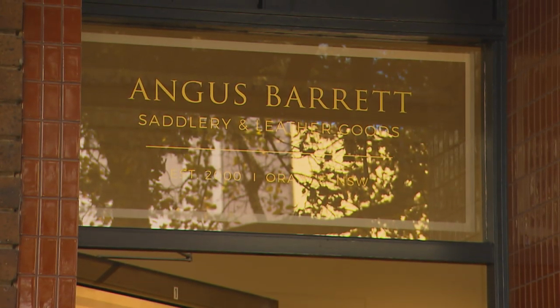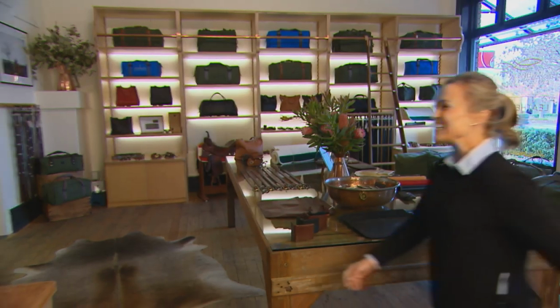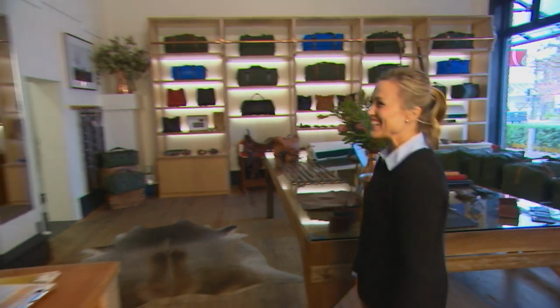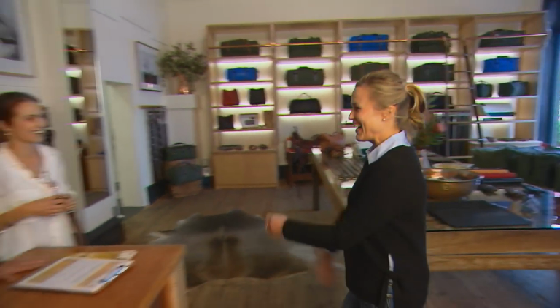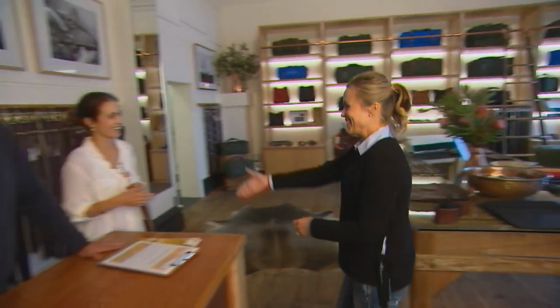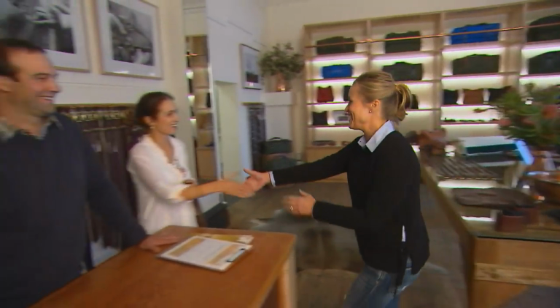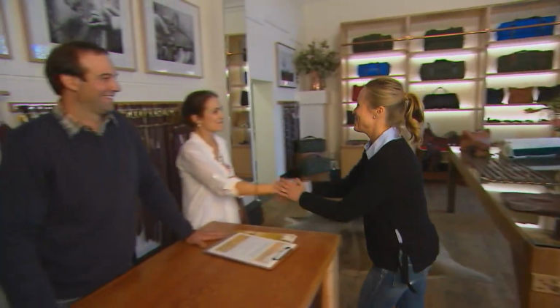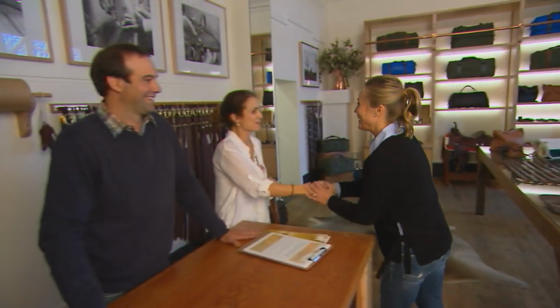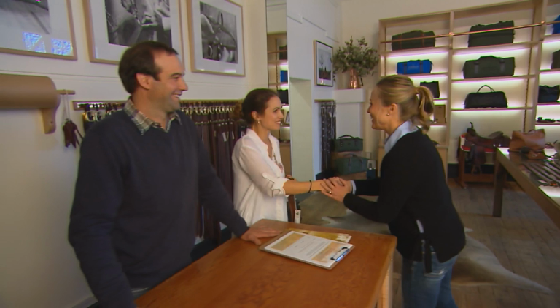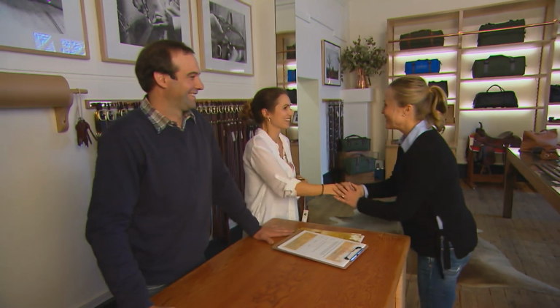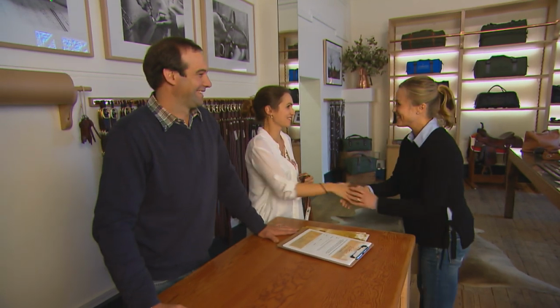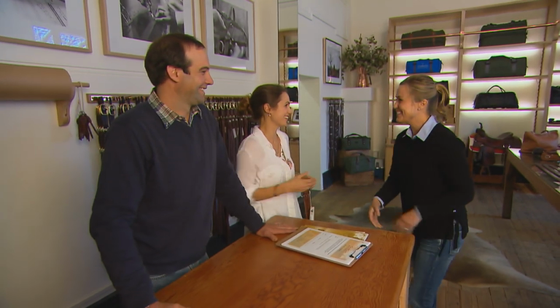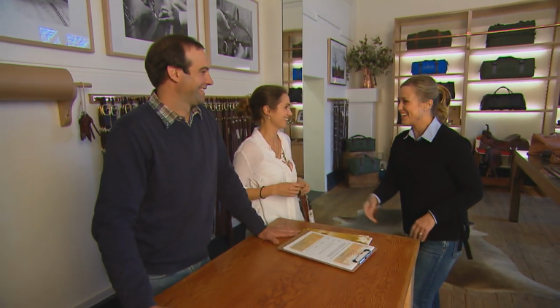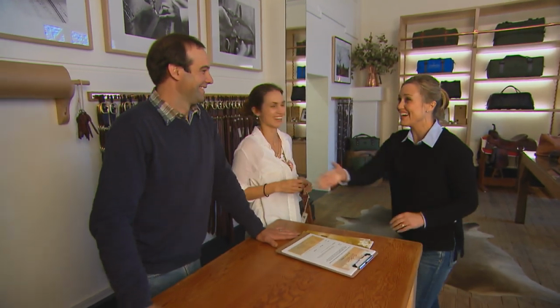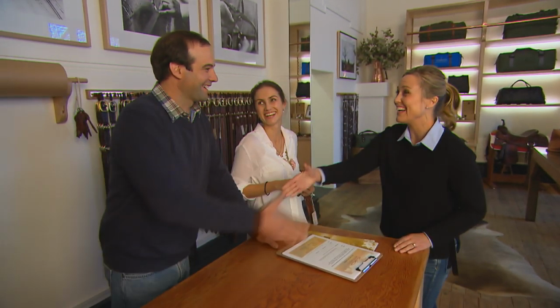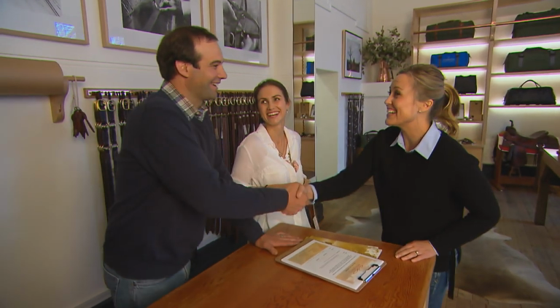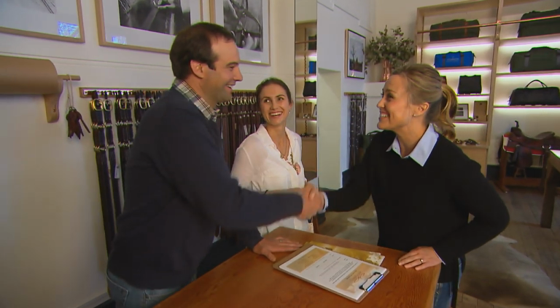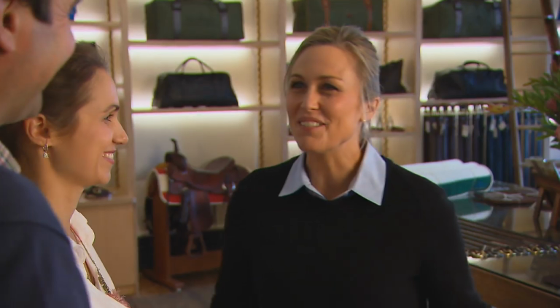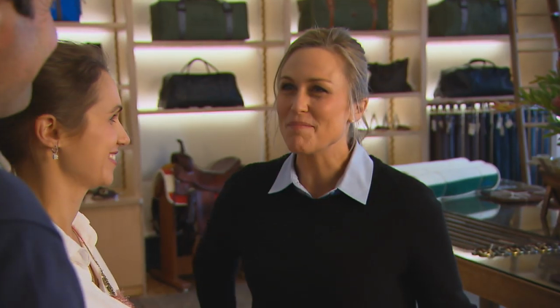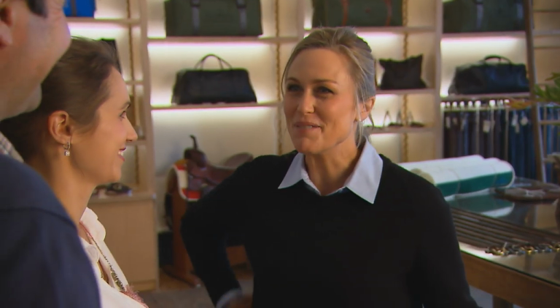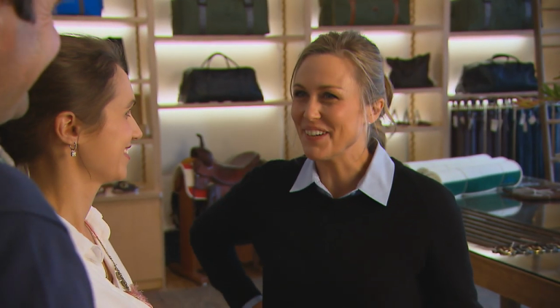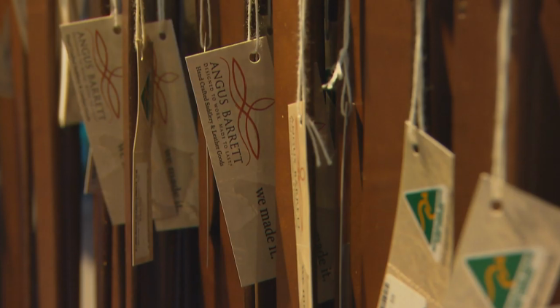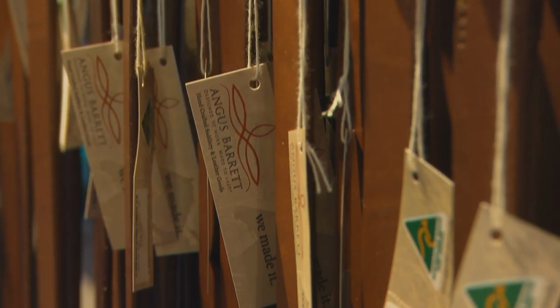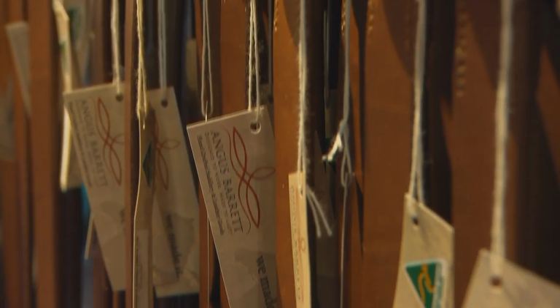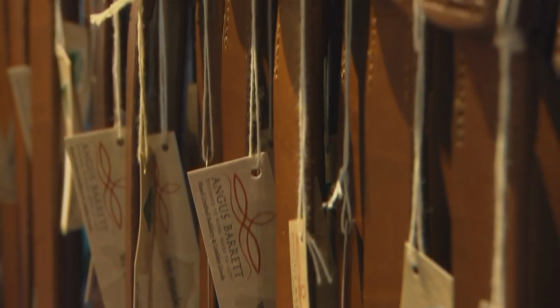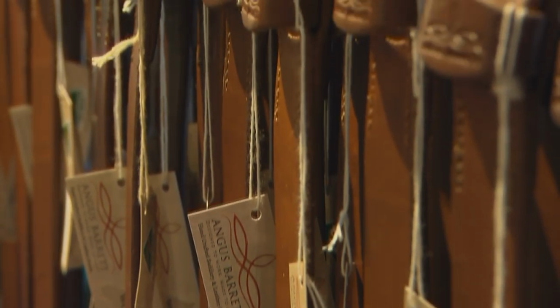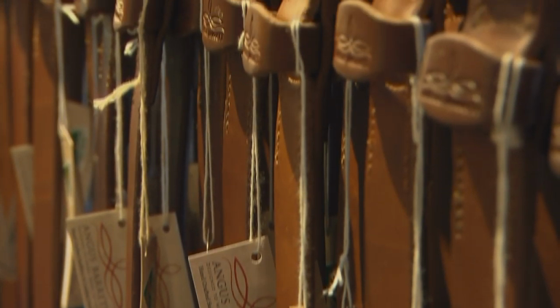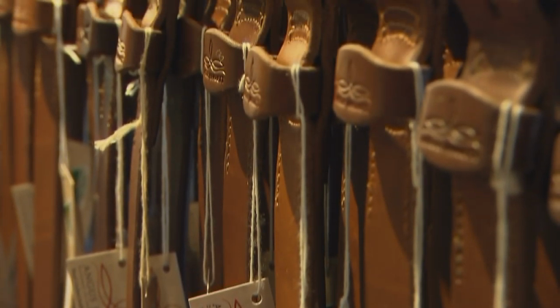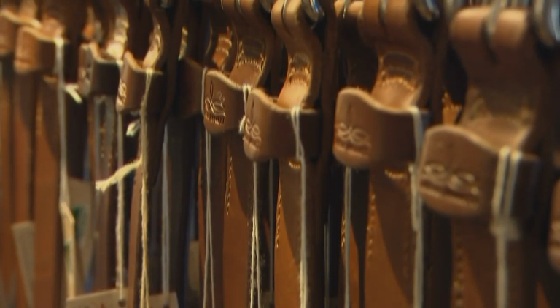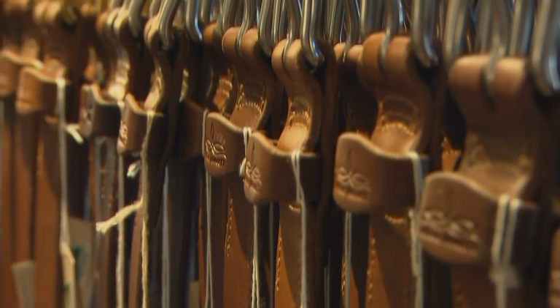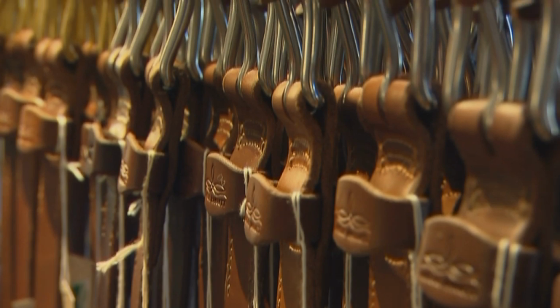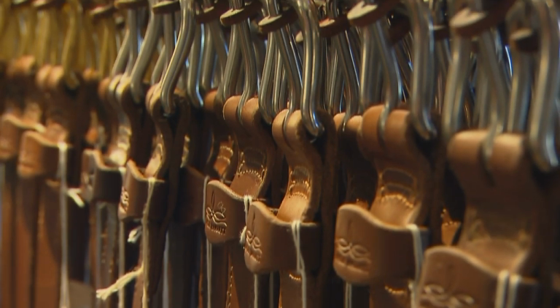Hello guys, nice to meet you. Welcome to Angus Barrett. Lovely to meet you both. It smells amazing in here. I love the smell of leather.